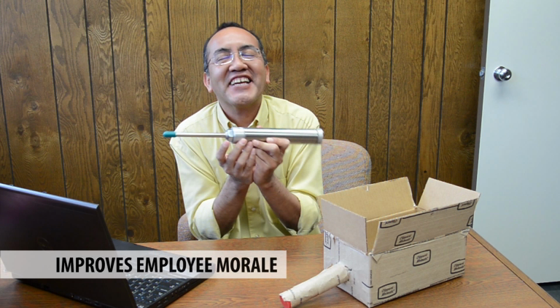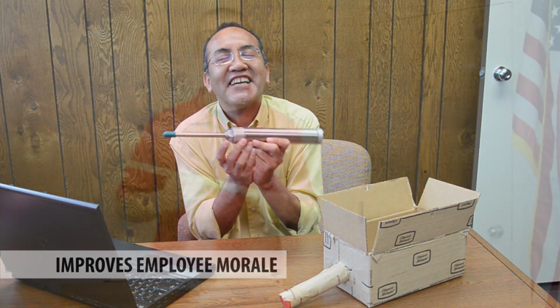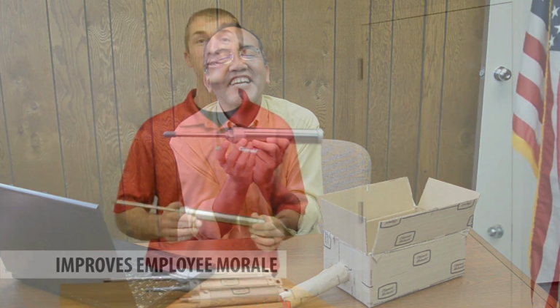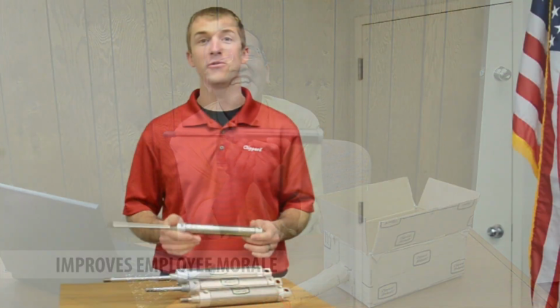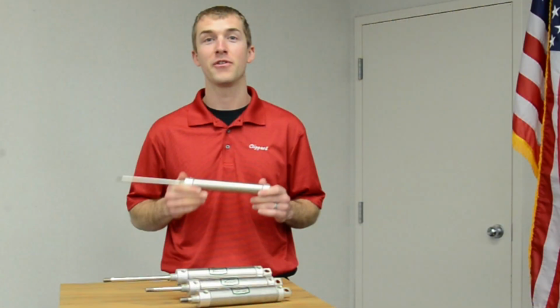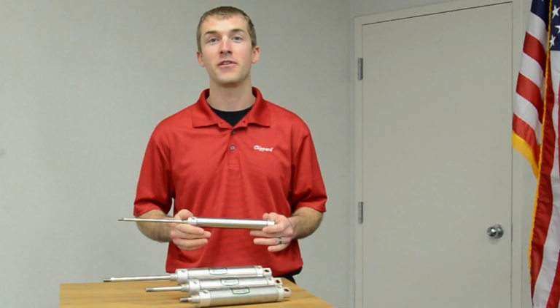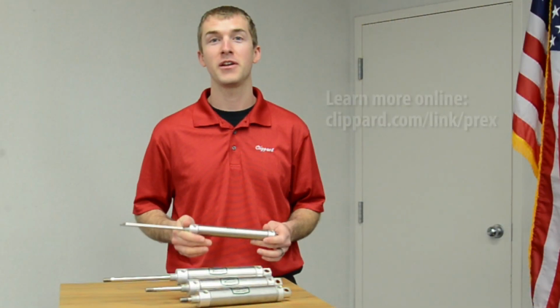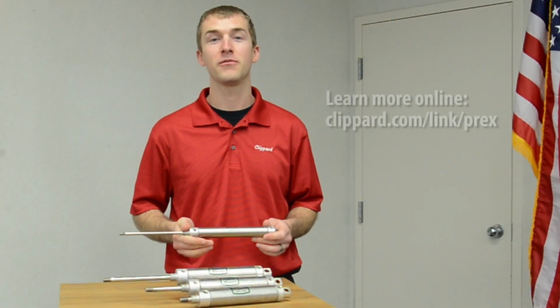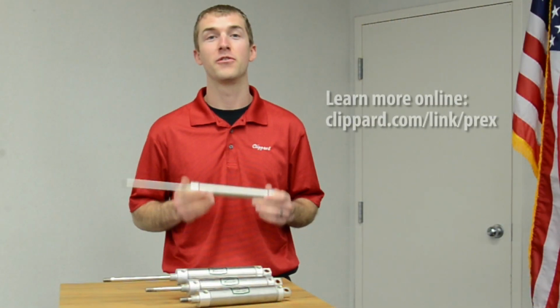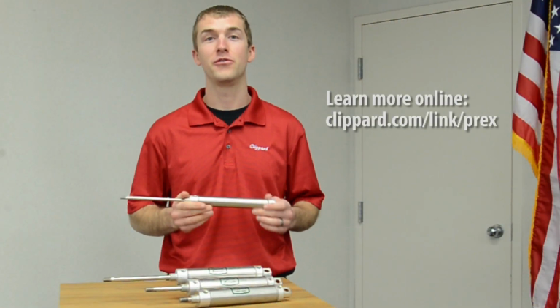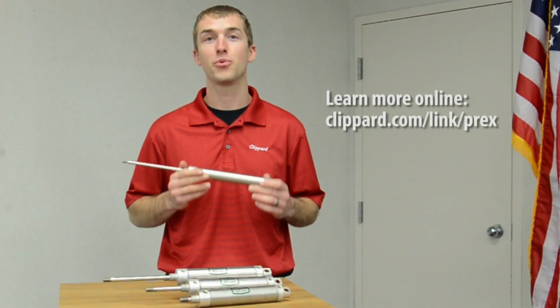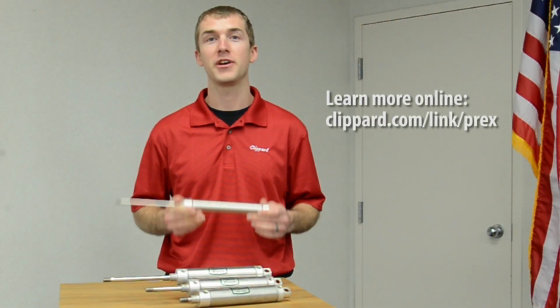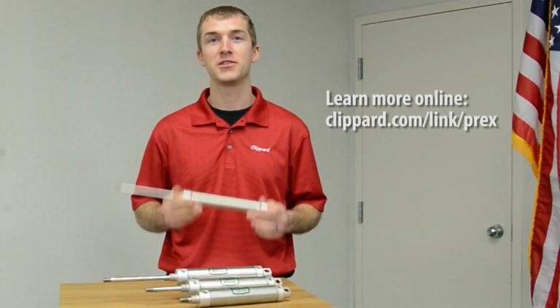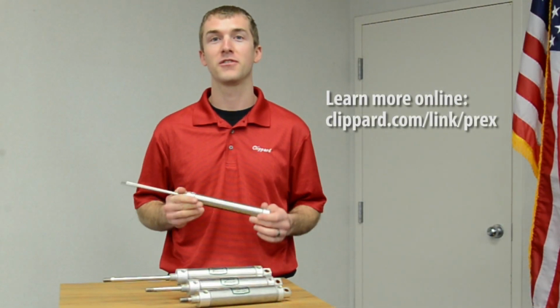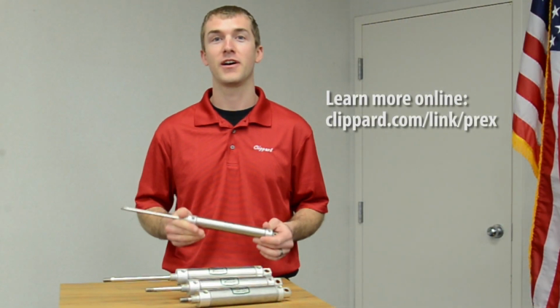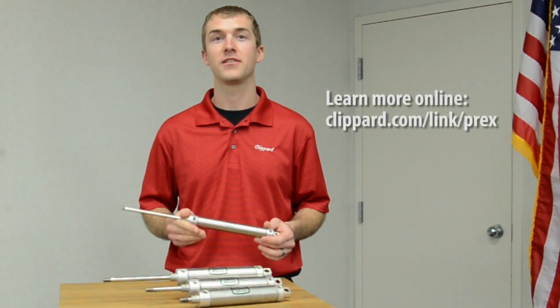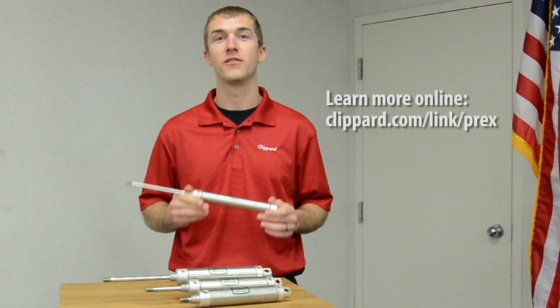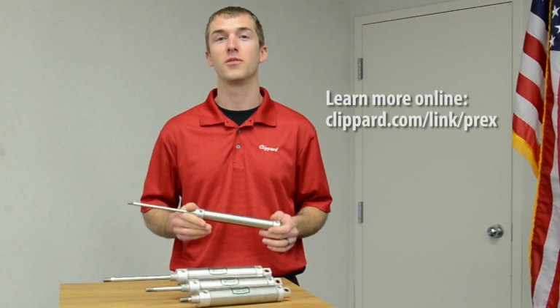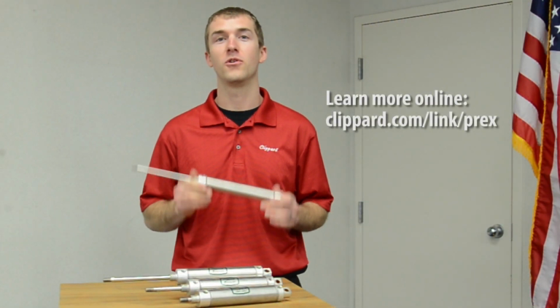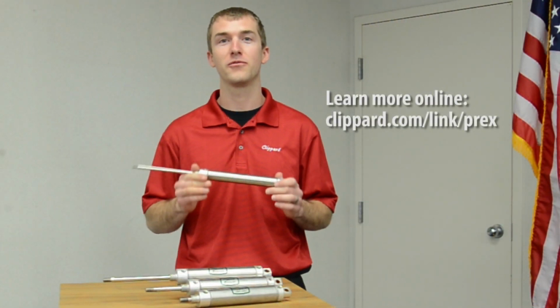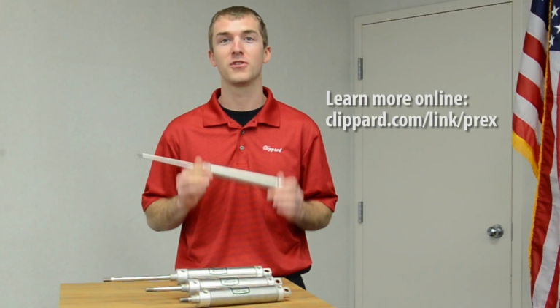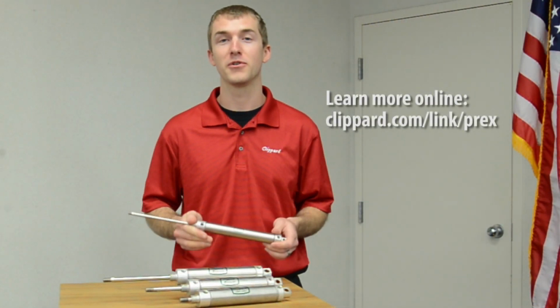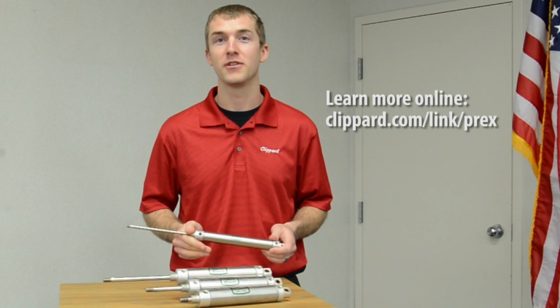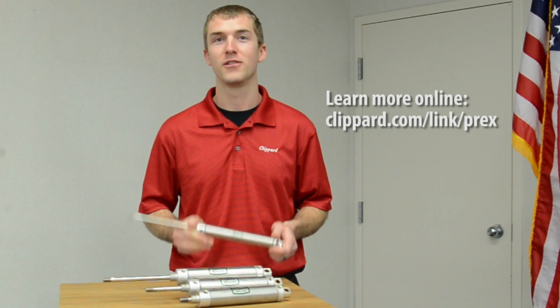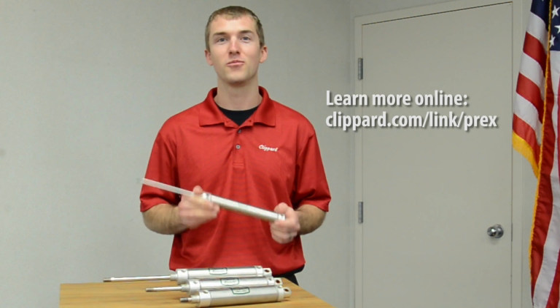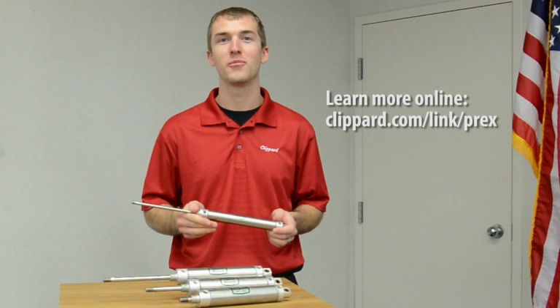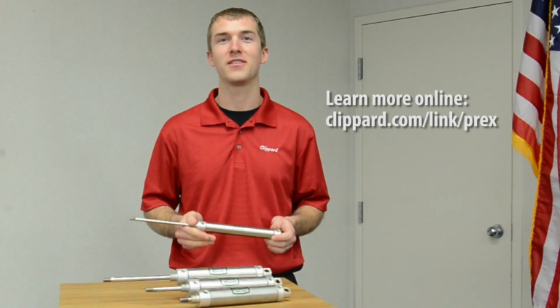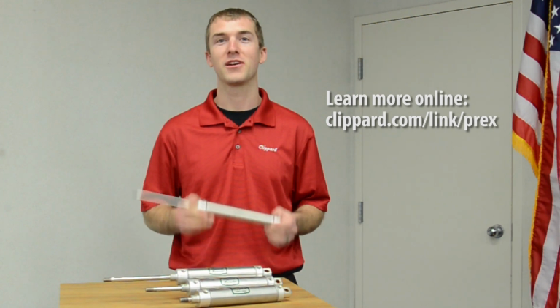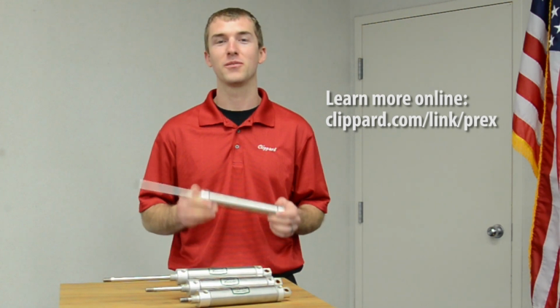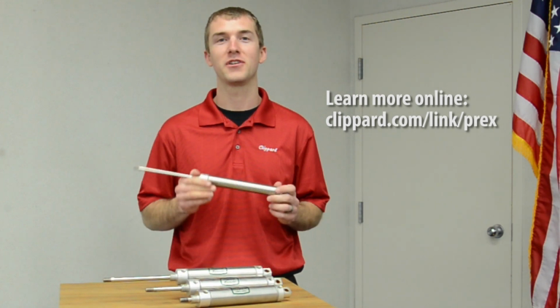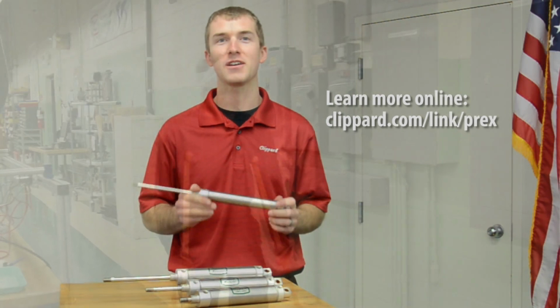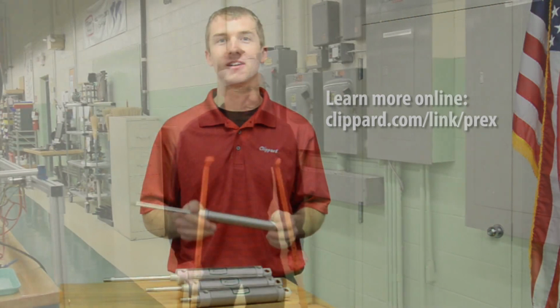They're new, they're innovative, they're the new Pre-X cylinder line, available only from Clippard. Learn more about them at Clippard.com.